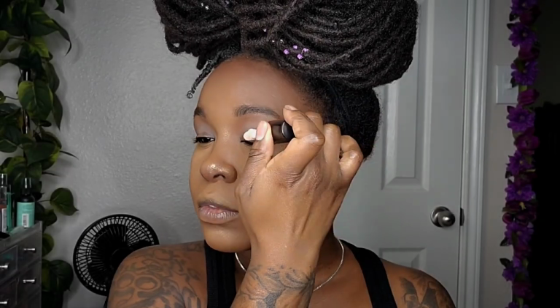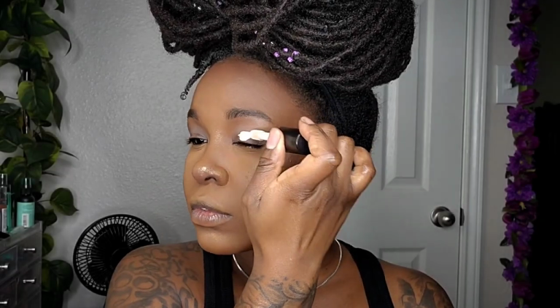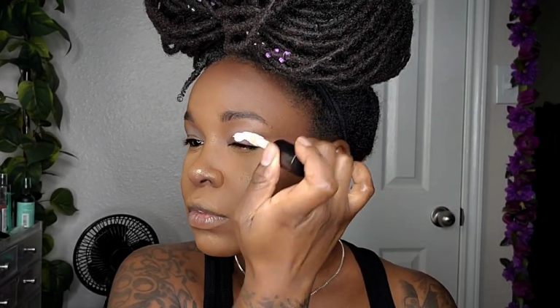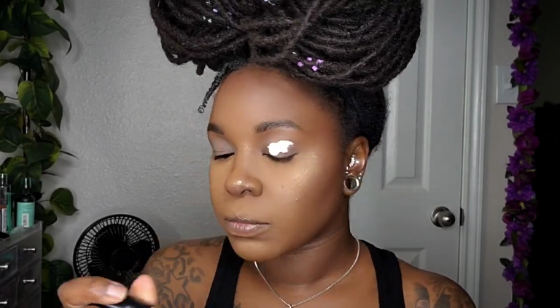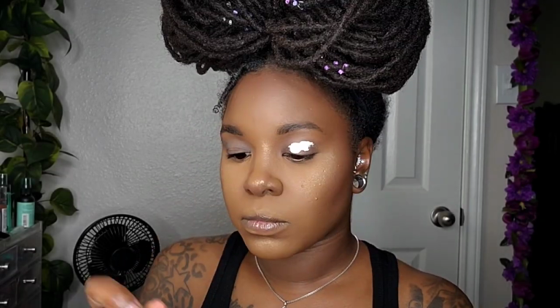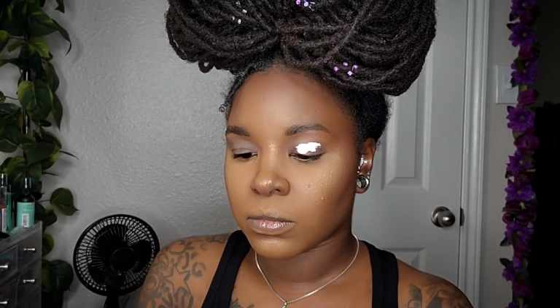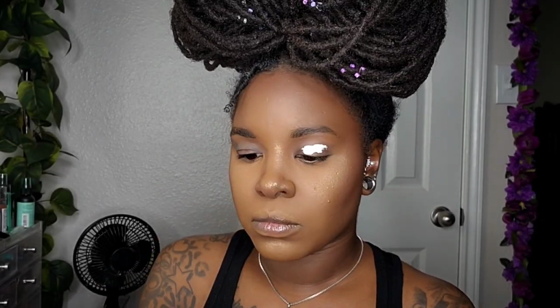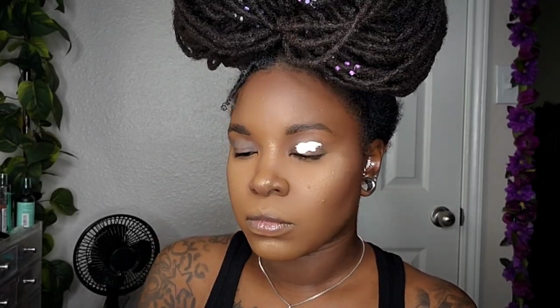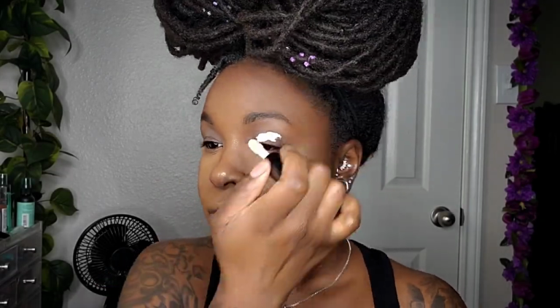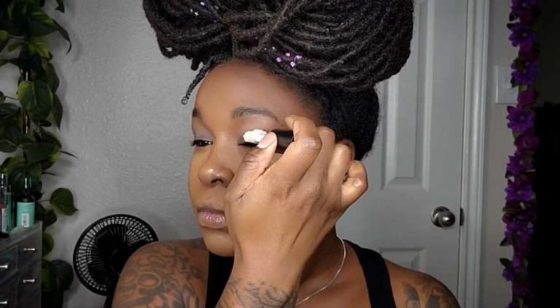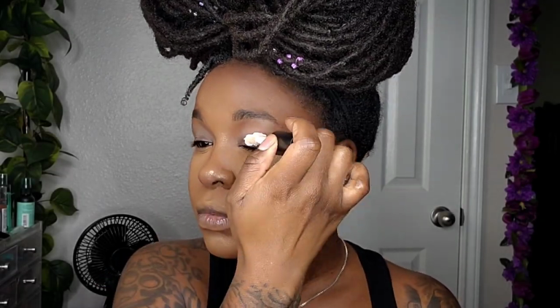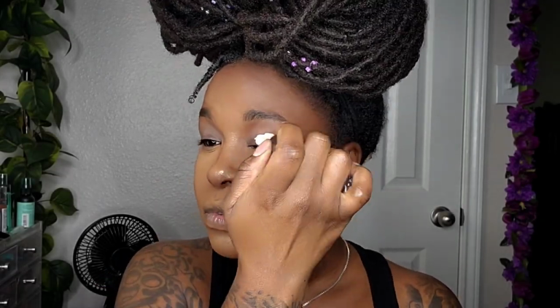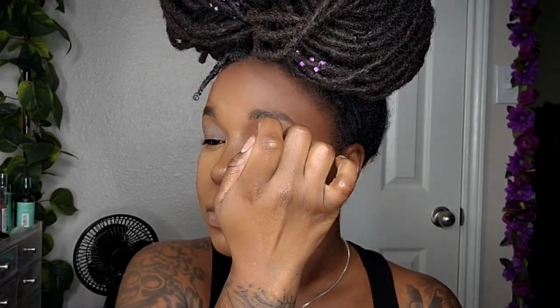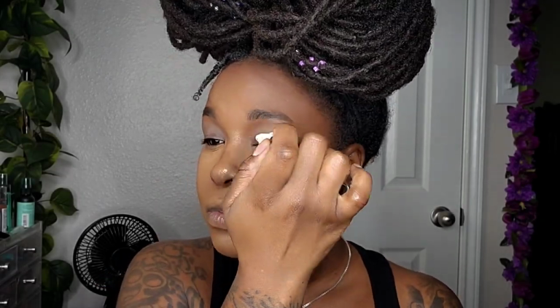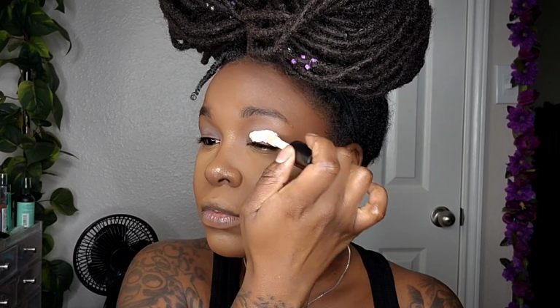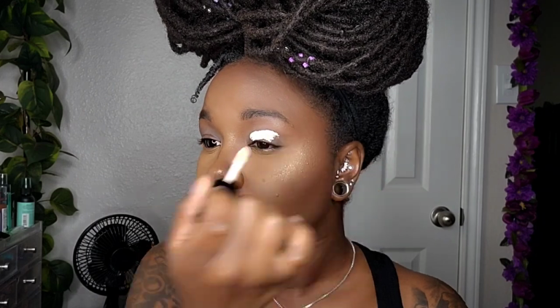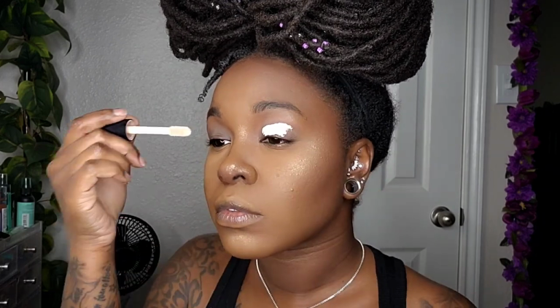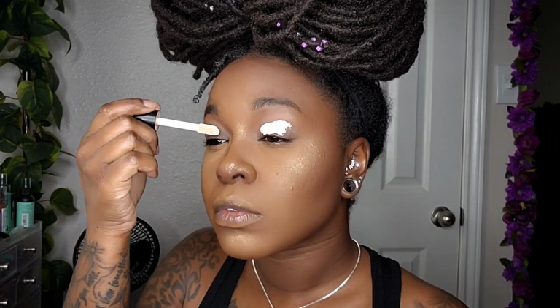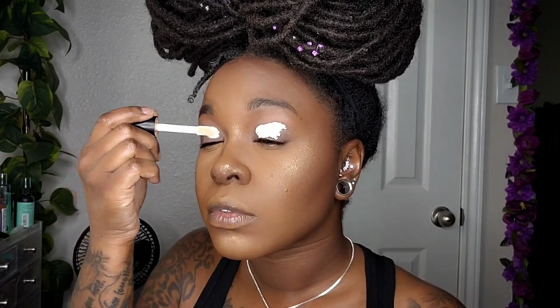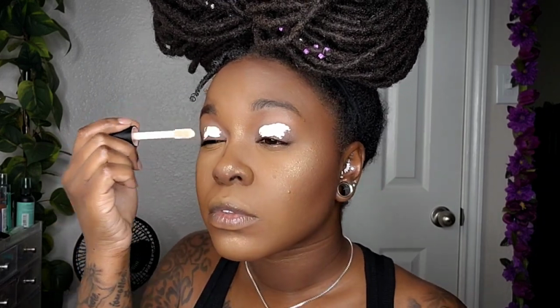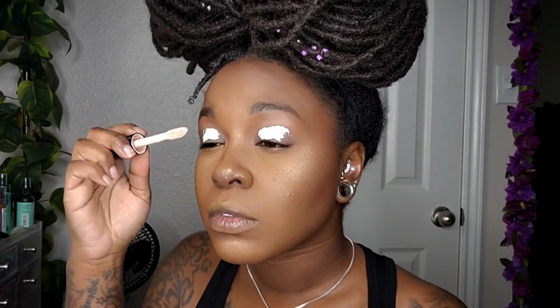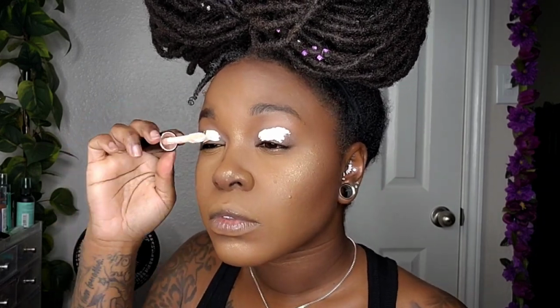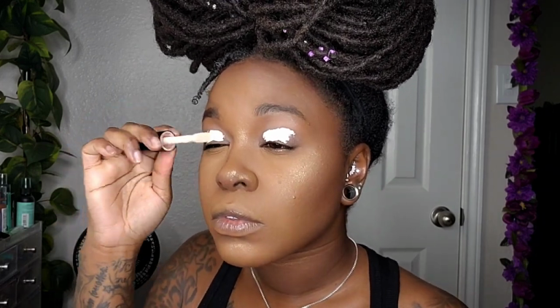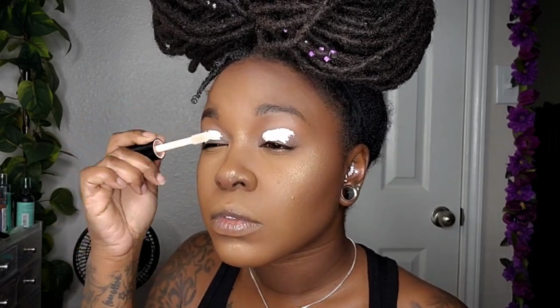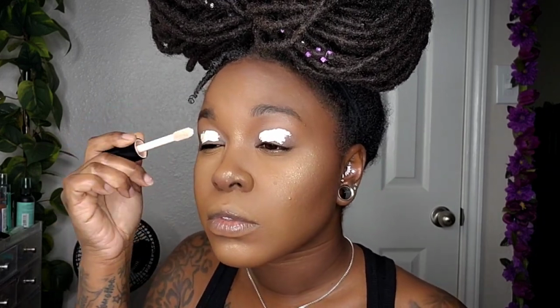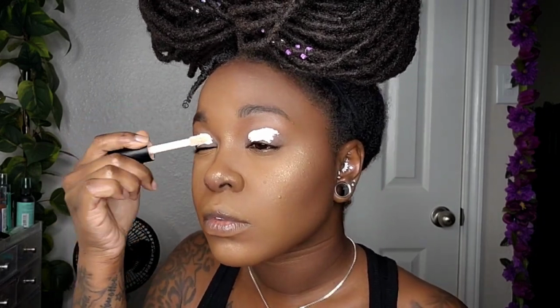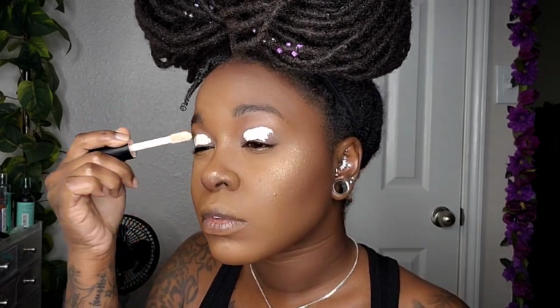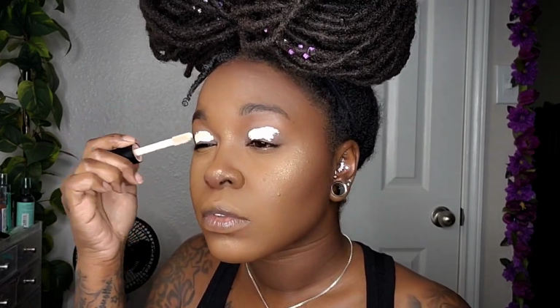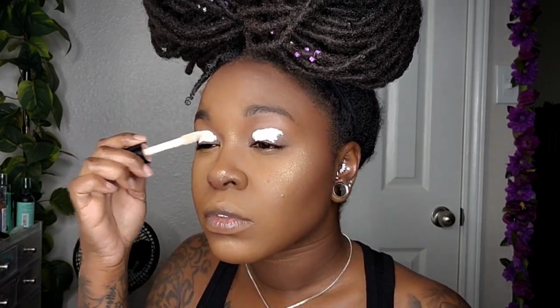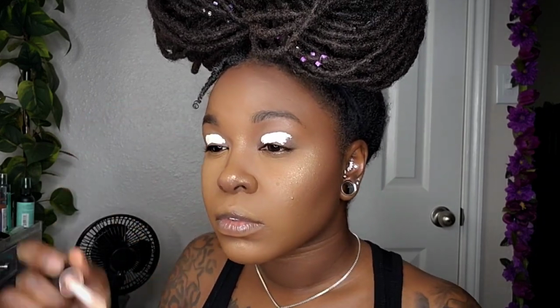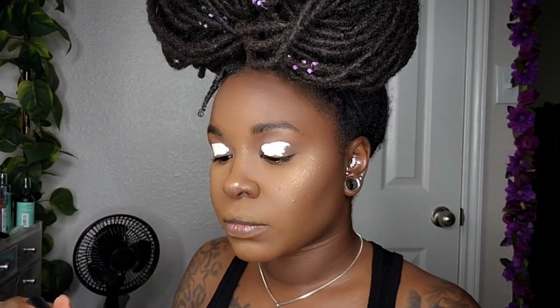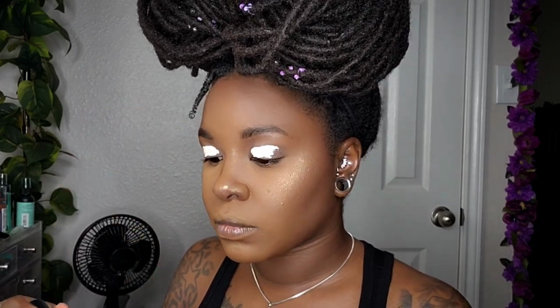First, I'm coming in with the elf 16-Hour Camo Concealer in the color Light Peach, and I'm going to apply that on my lid and blend that out.